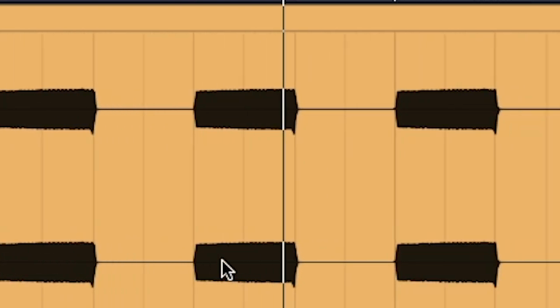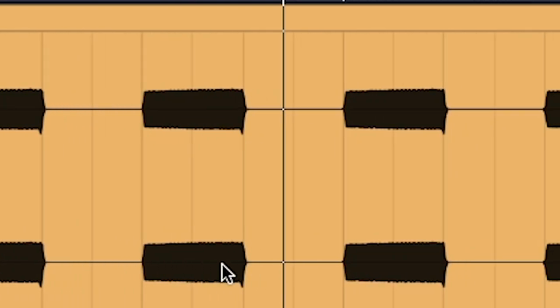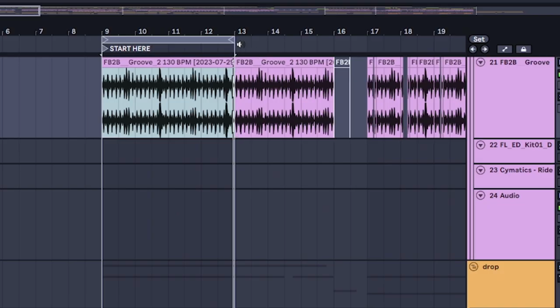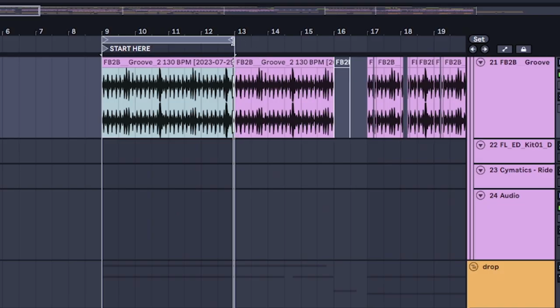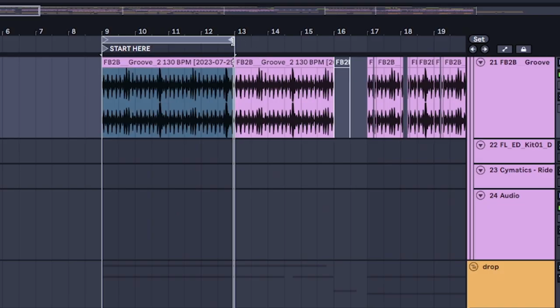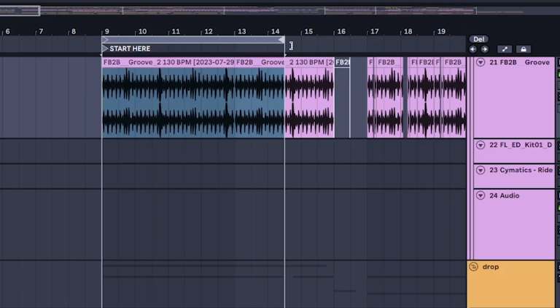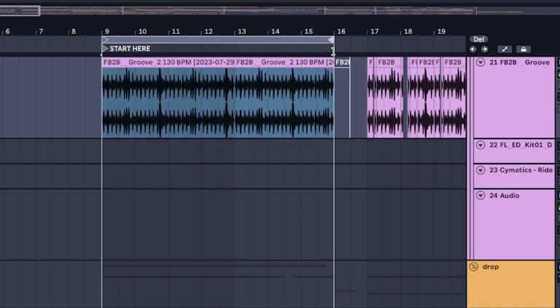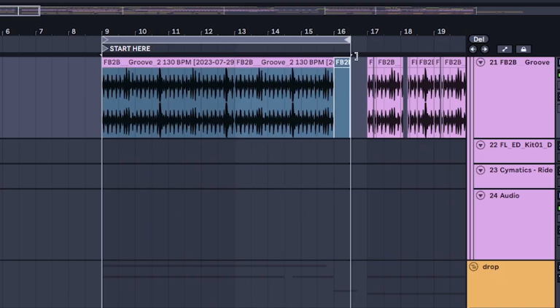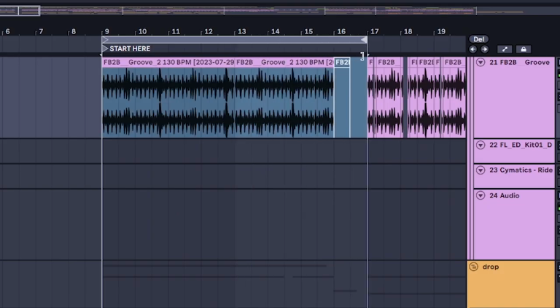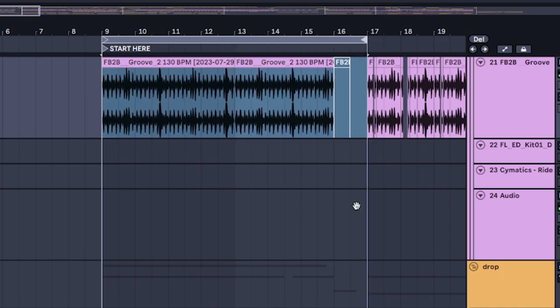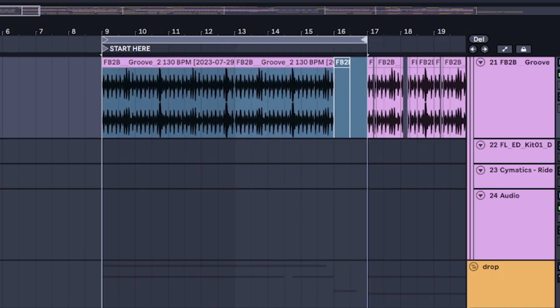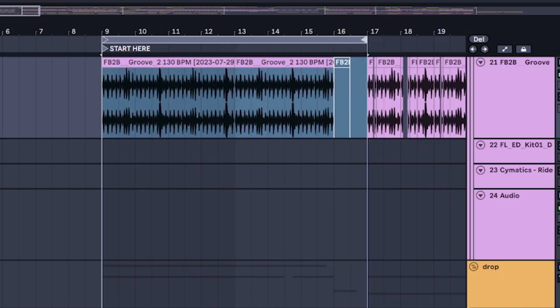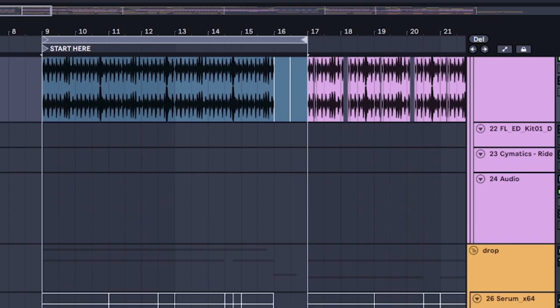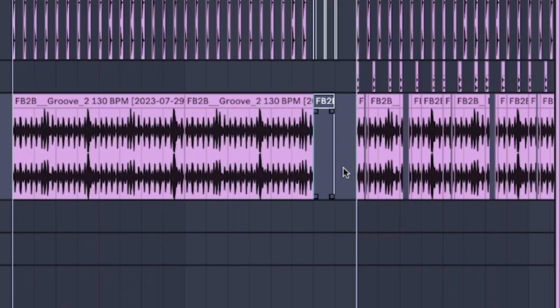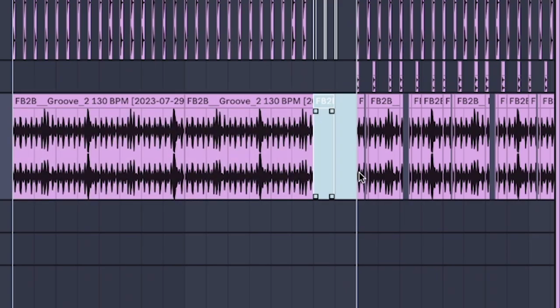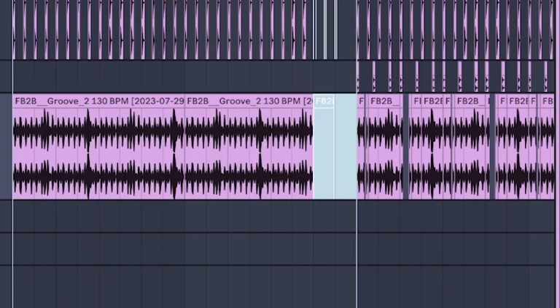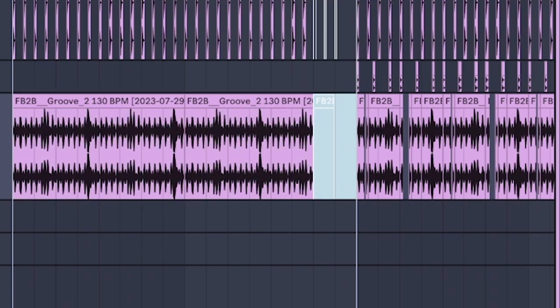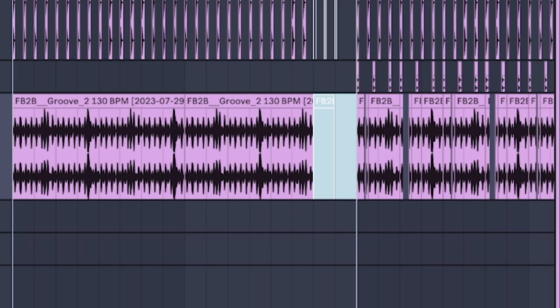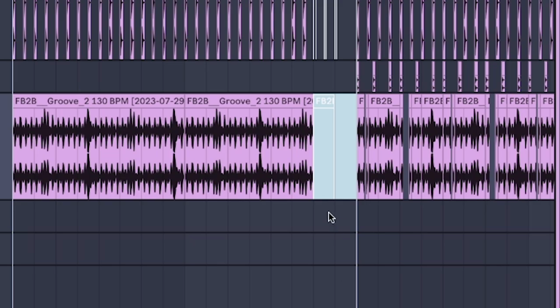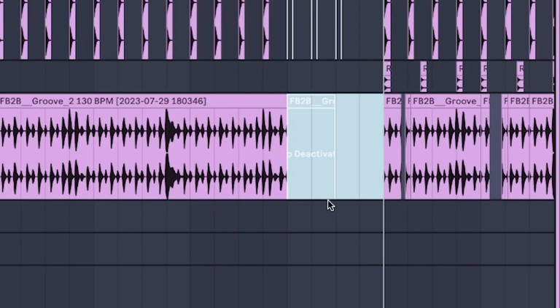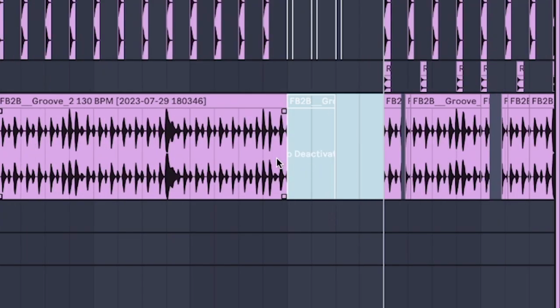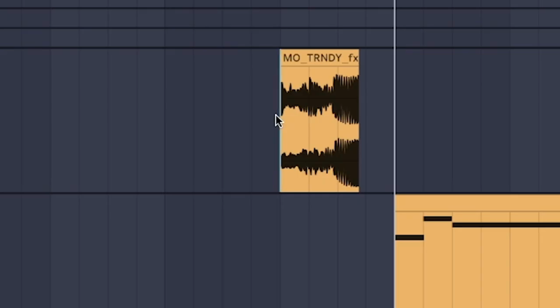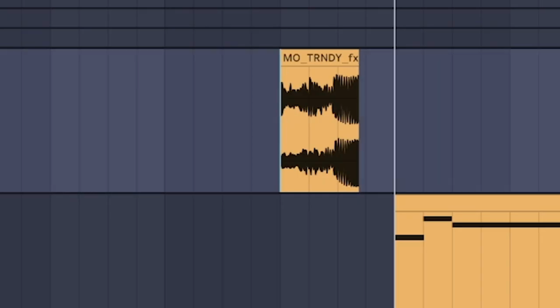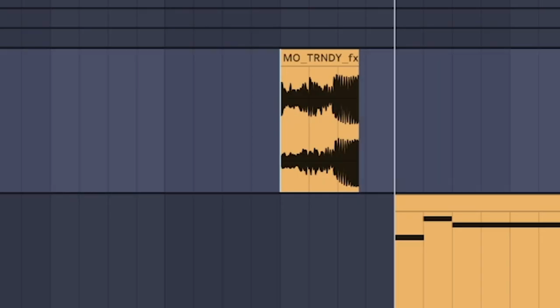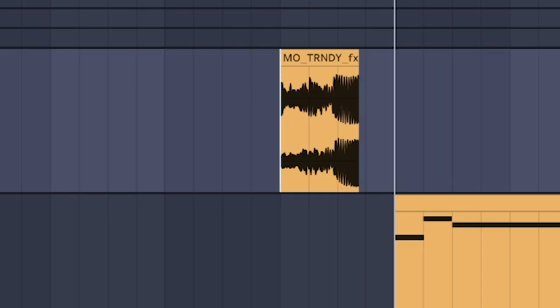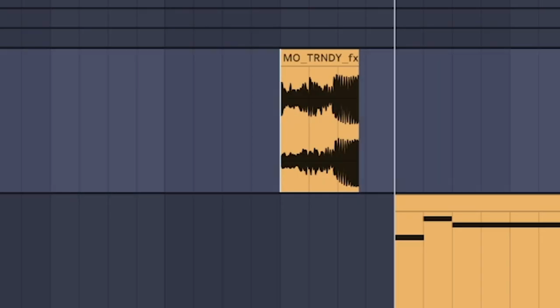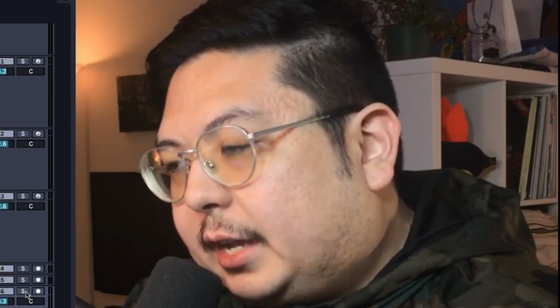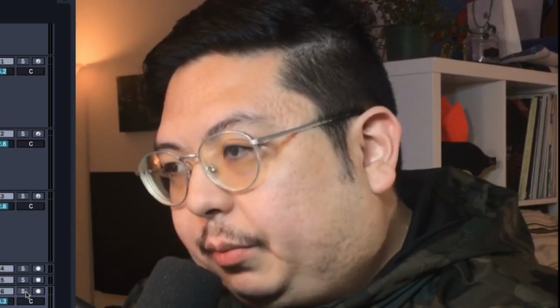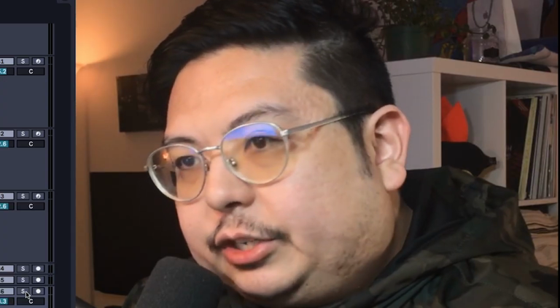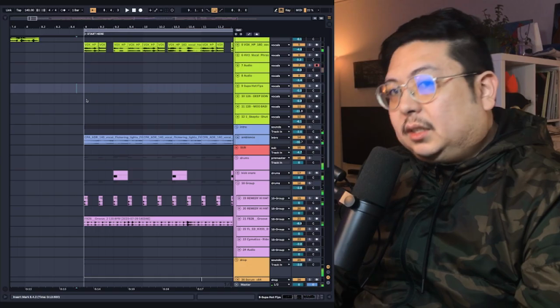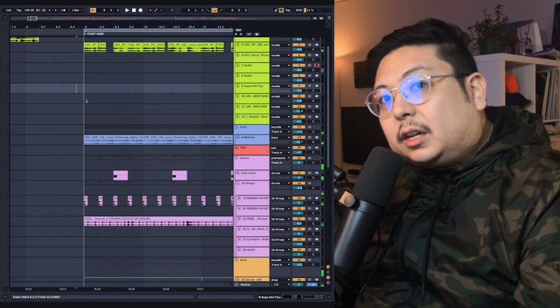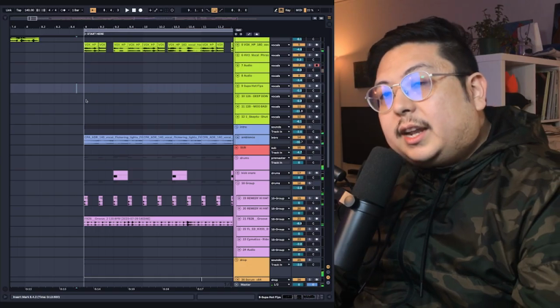Have this go on for around 16 bars, mute everything at the end, and put in a glitch sound as a pre-drop. All together it sets up the intro section perfectly.